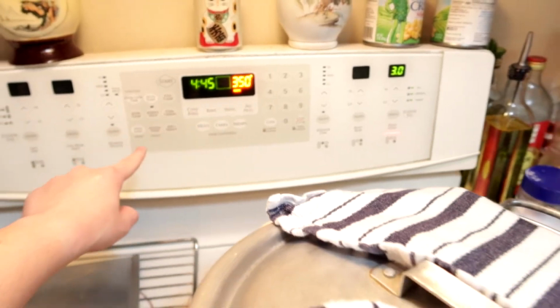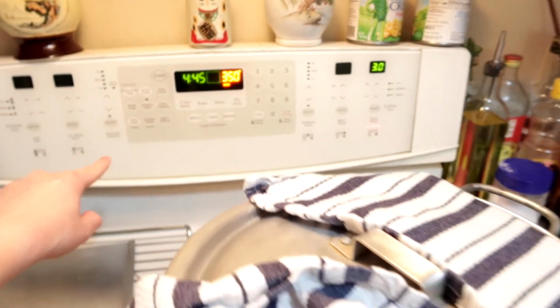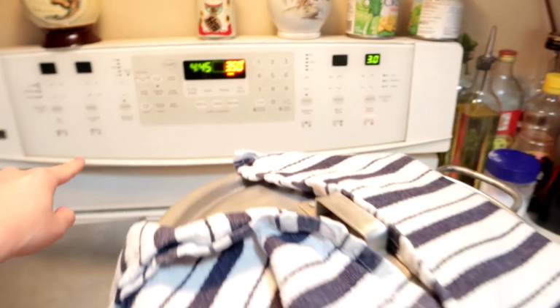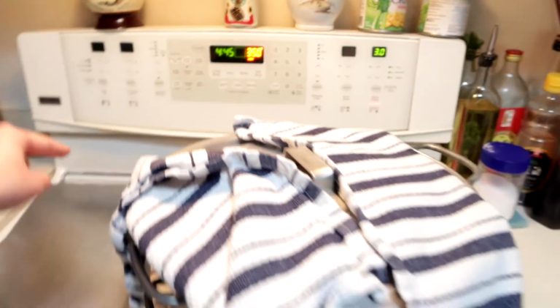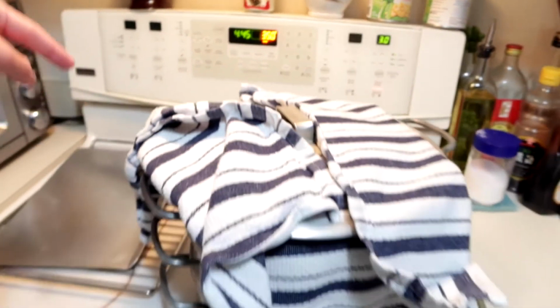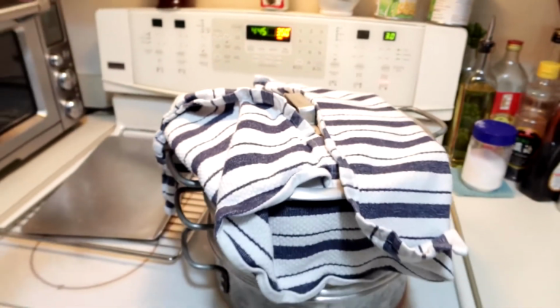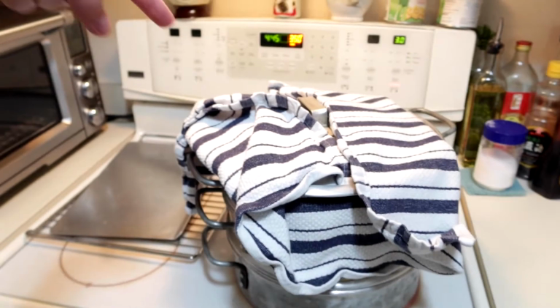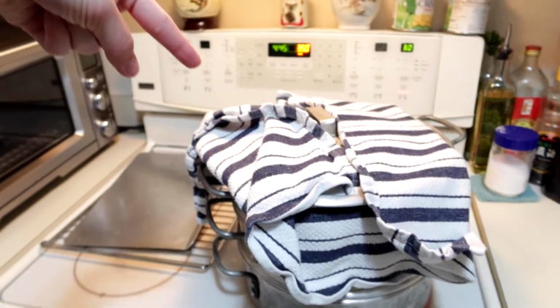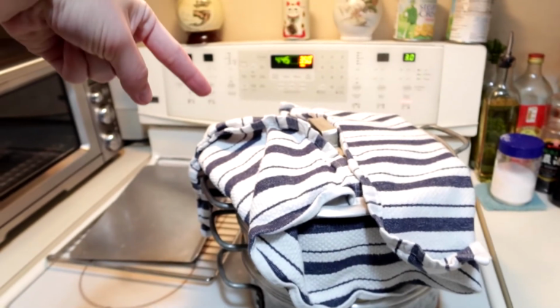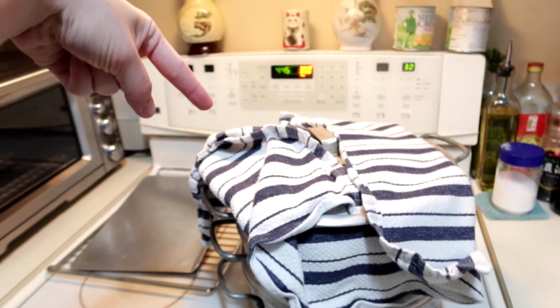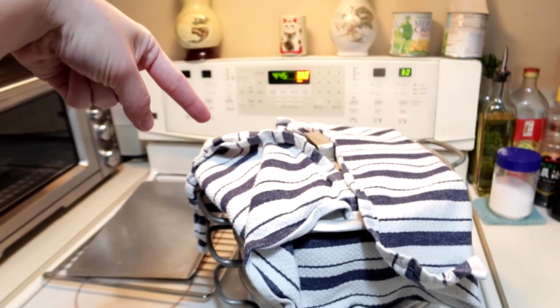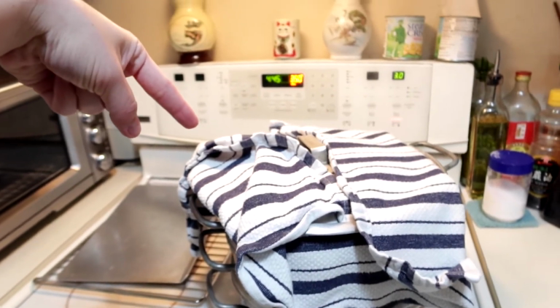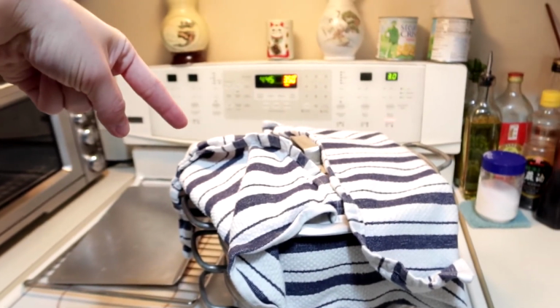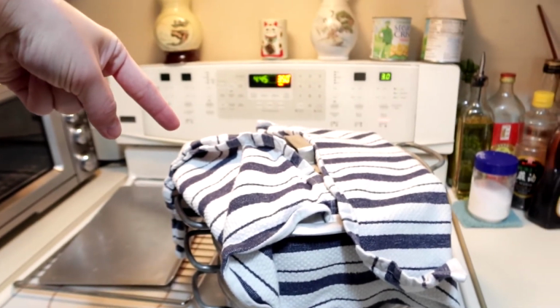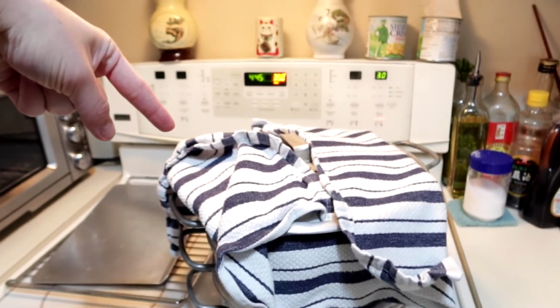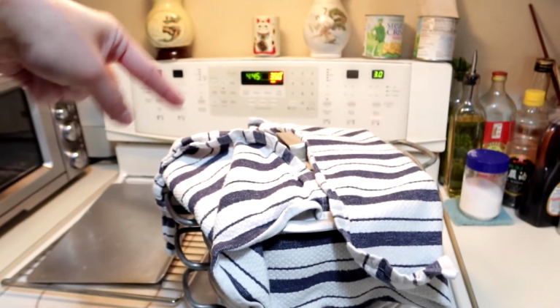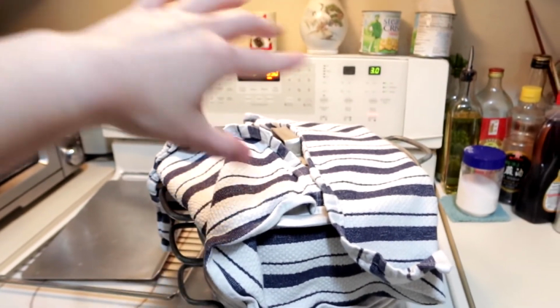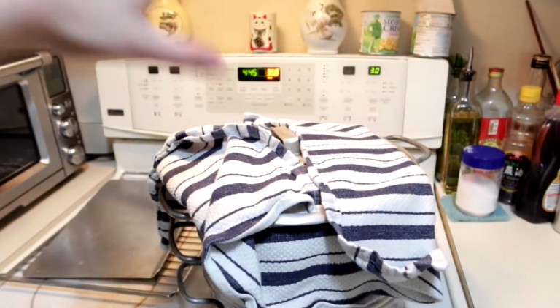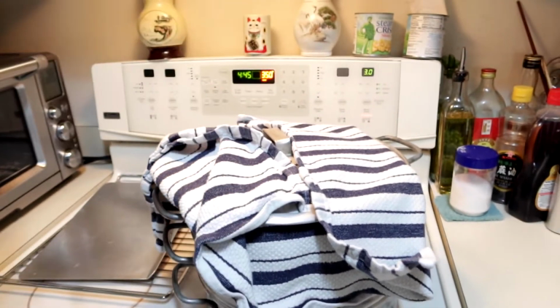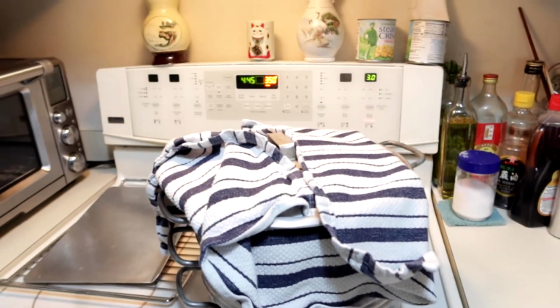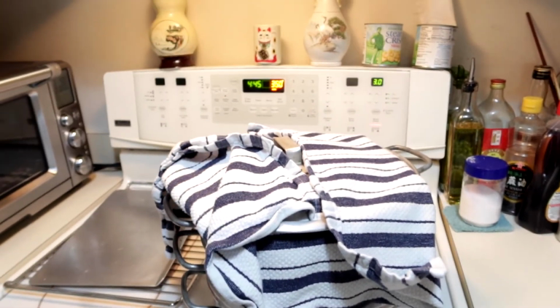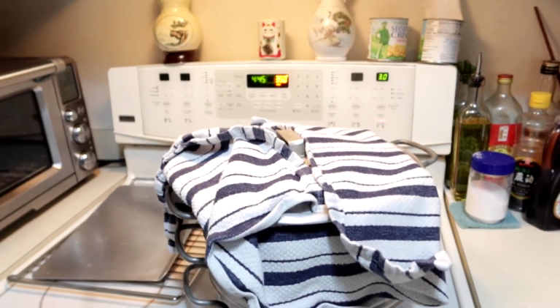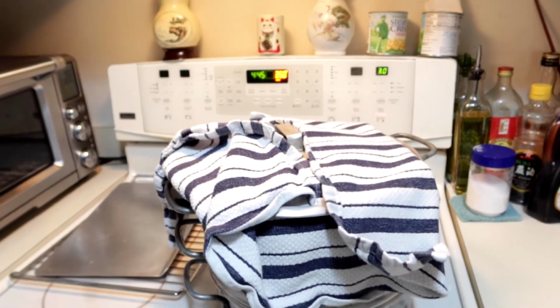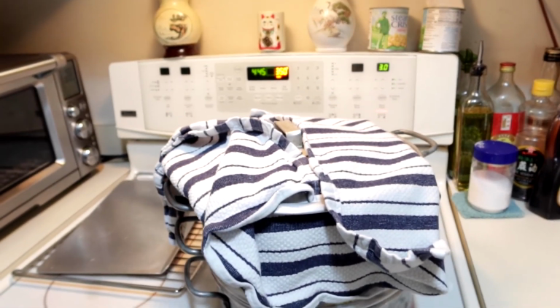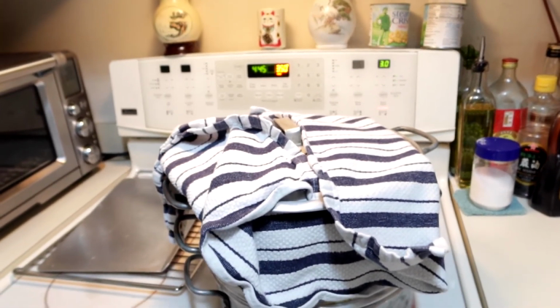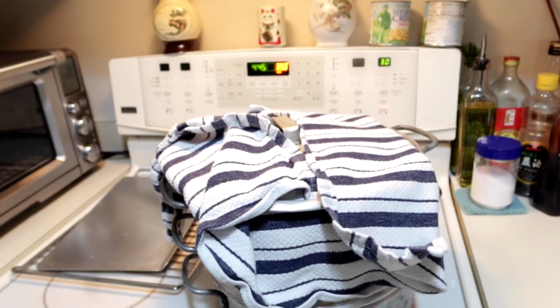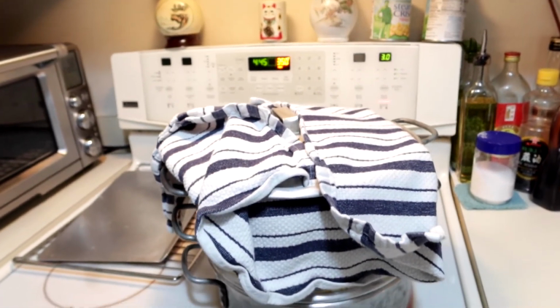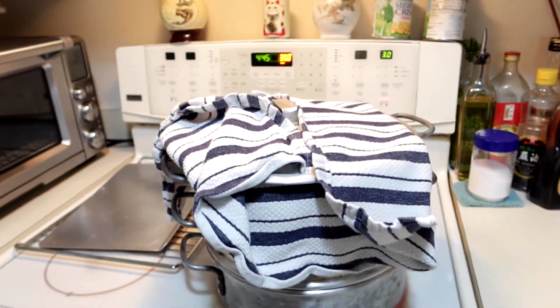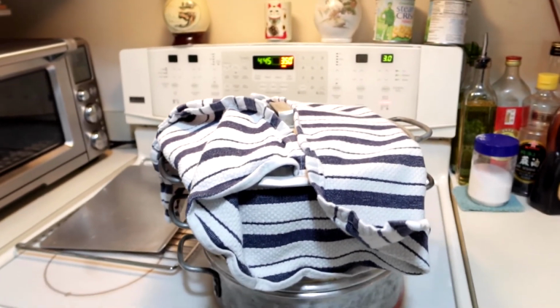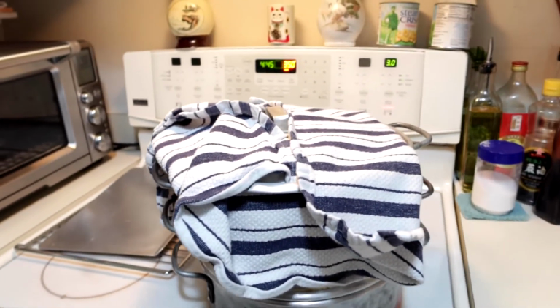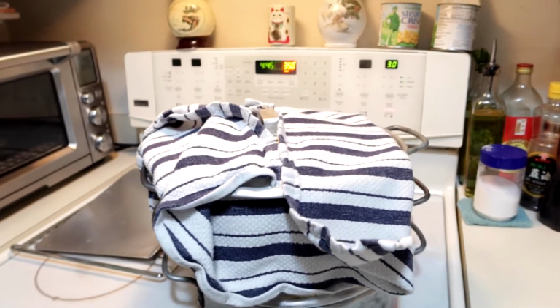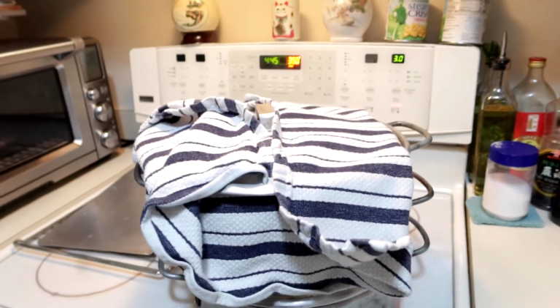Now that that's done, you're supposed to leave the lid on for like another minute, and then we can look at them.